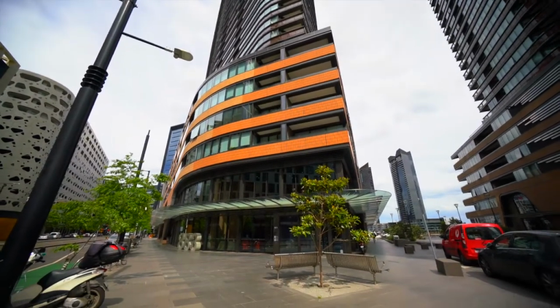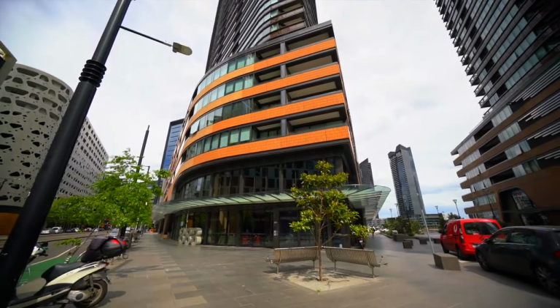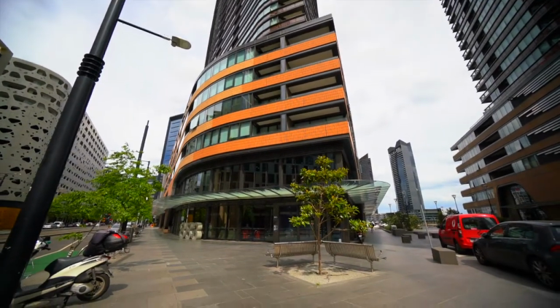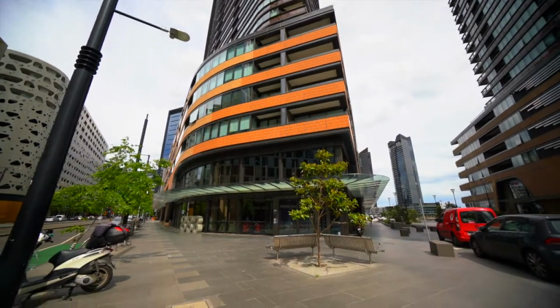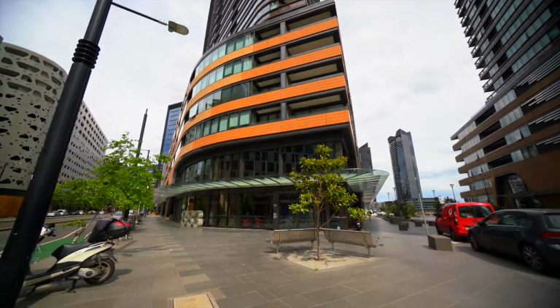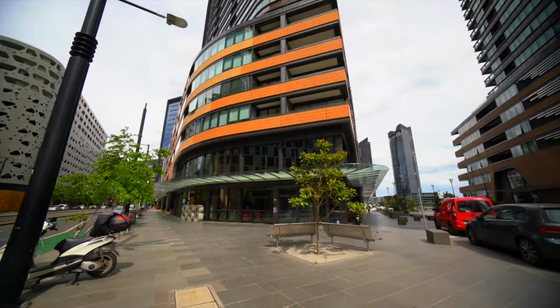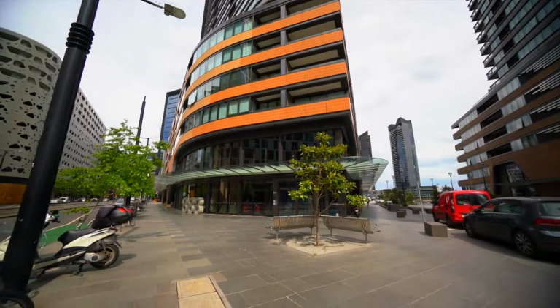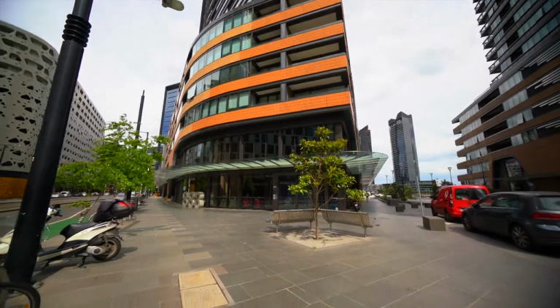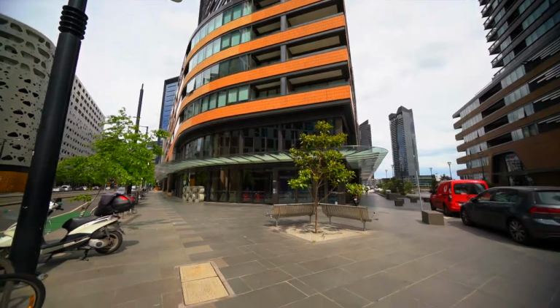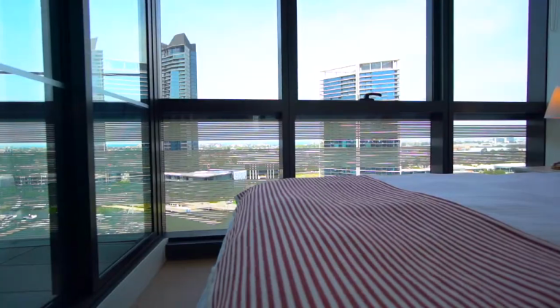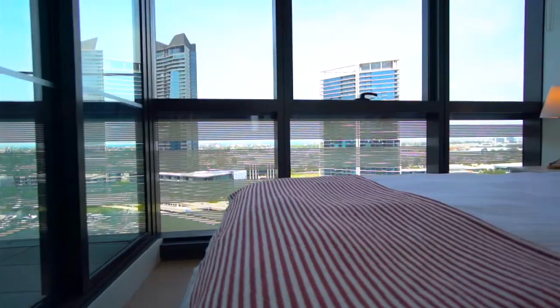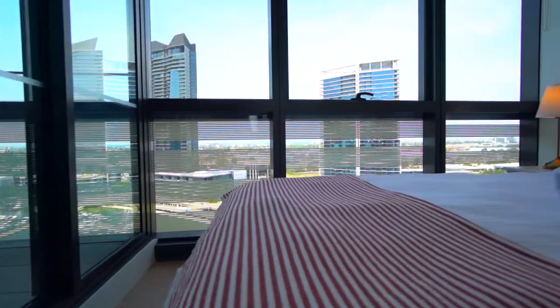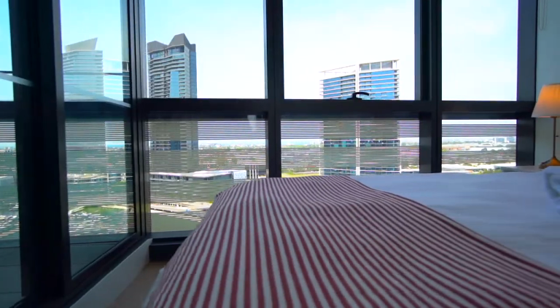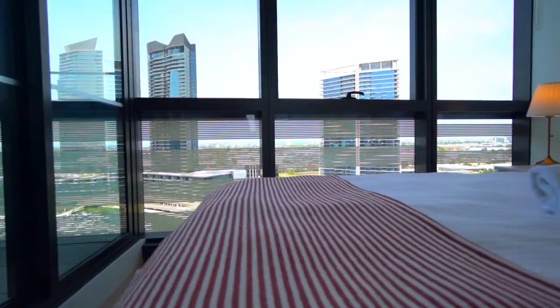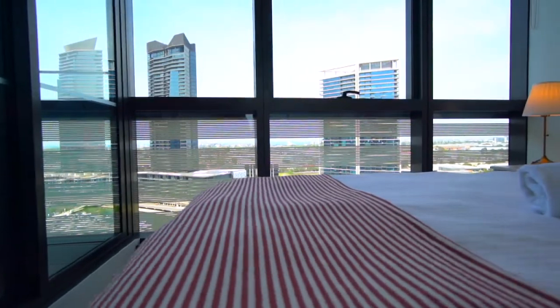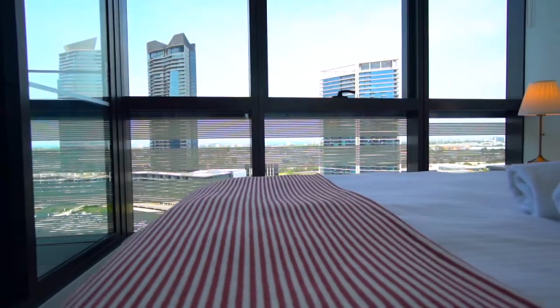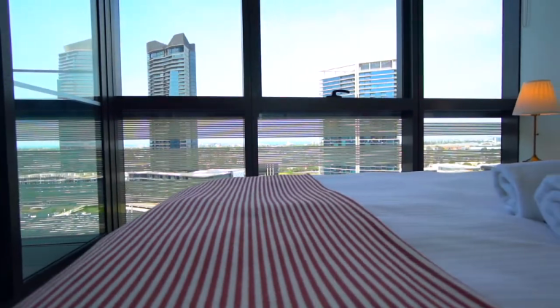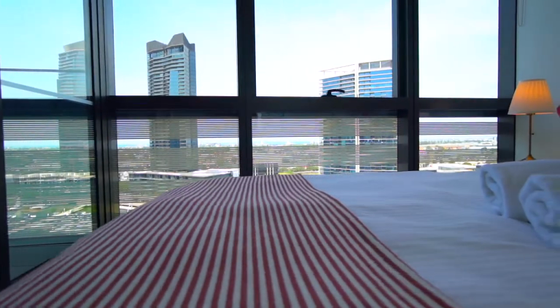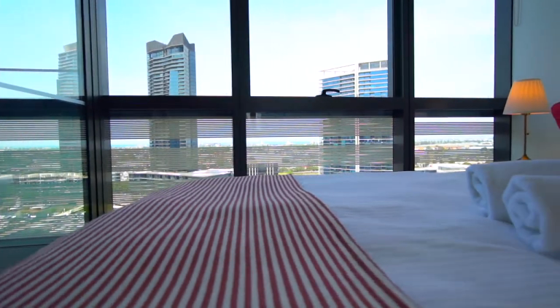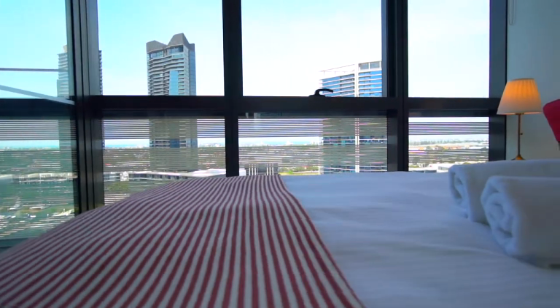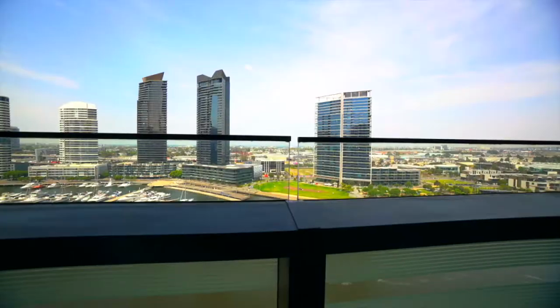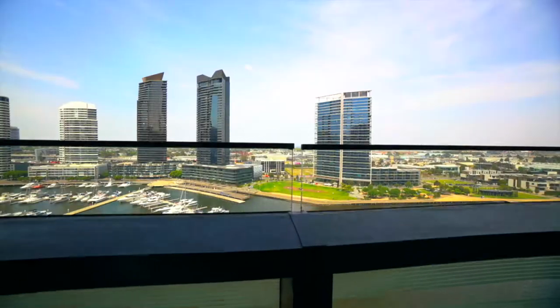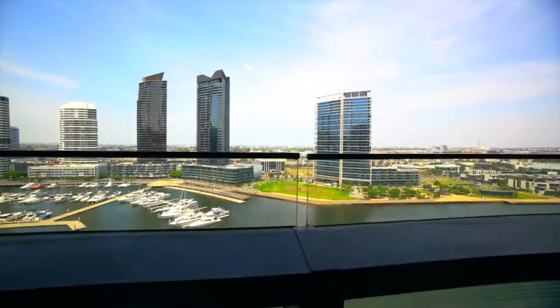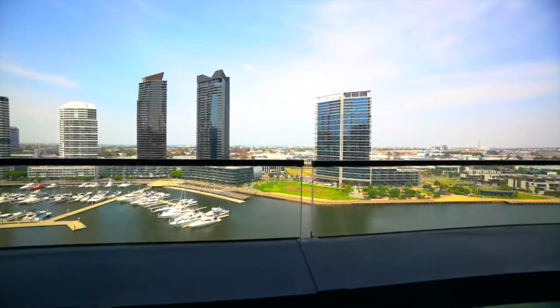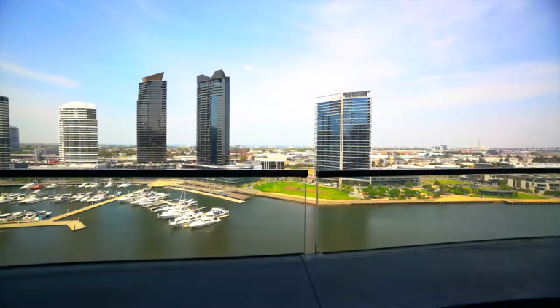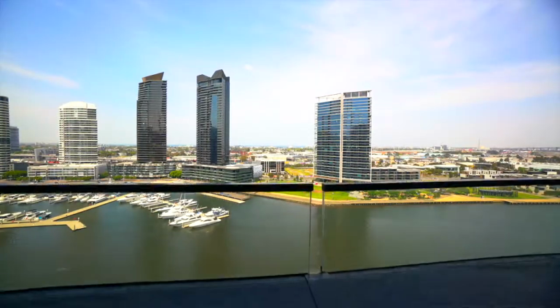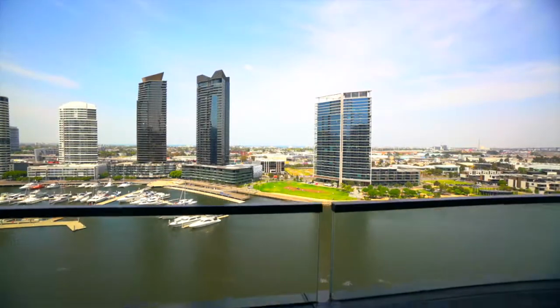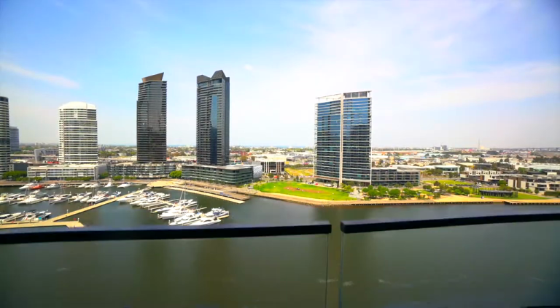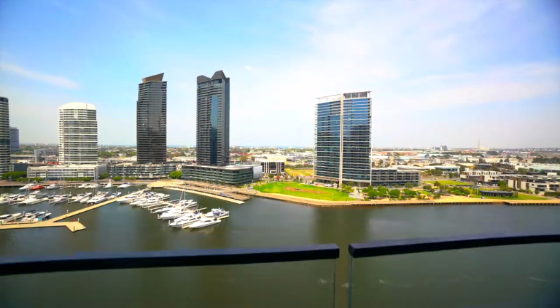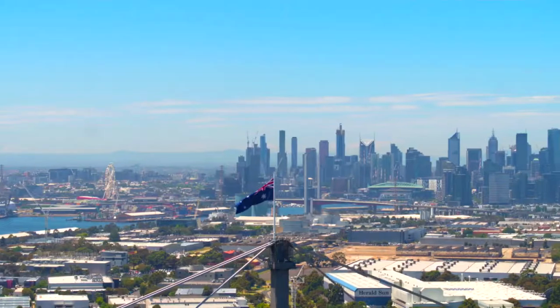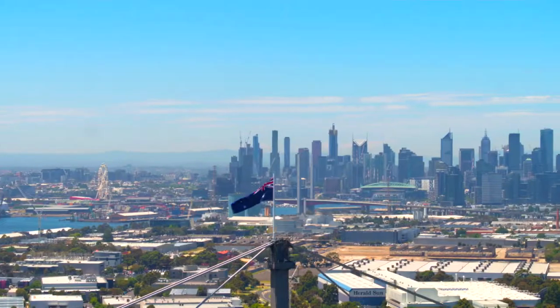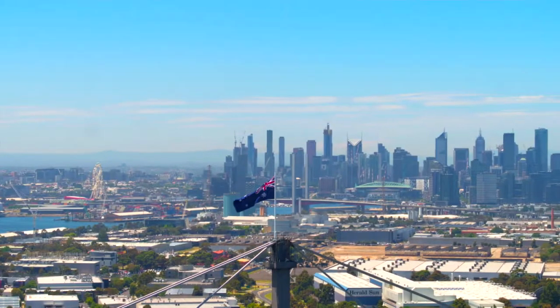Have a pleasant stay. Enjoy the apartments, views, Docklands and Melbourne.